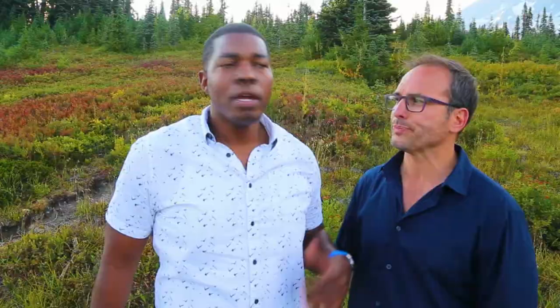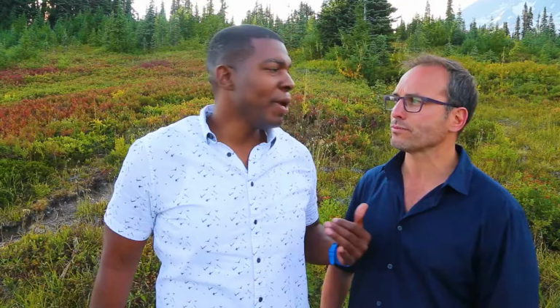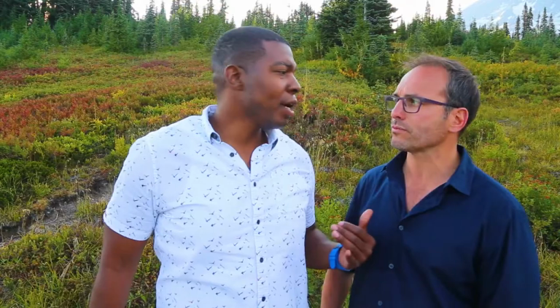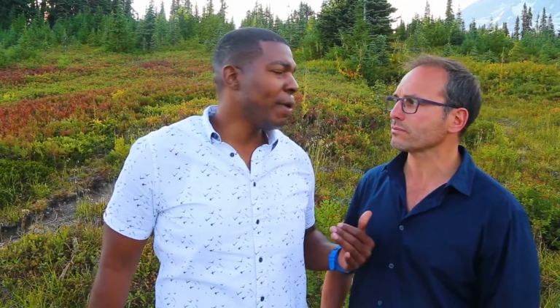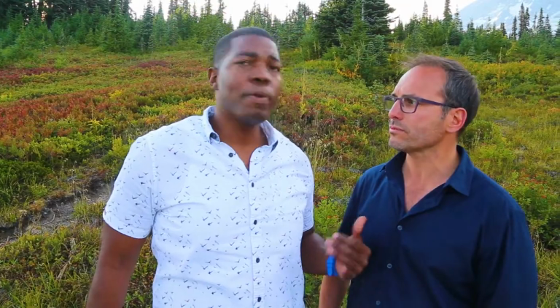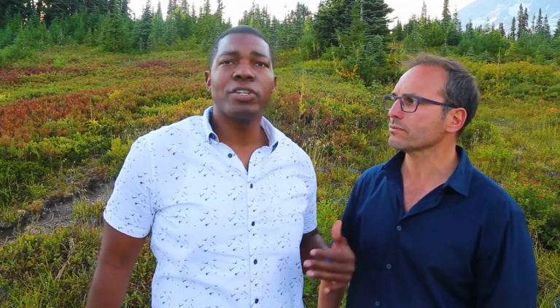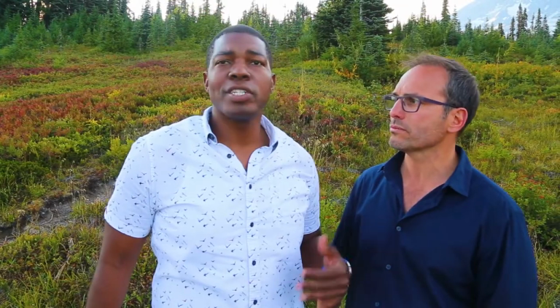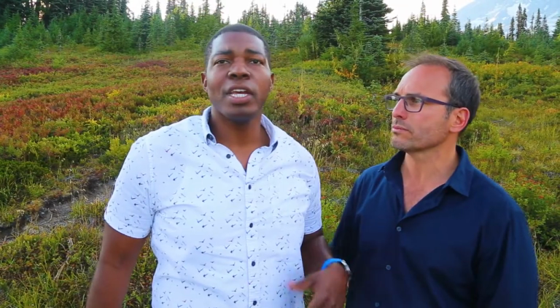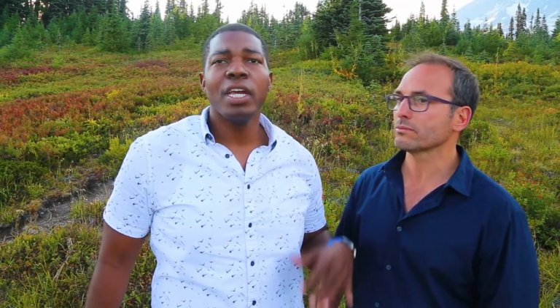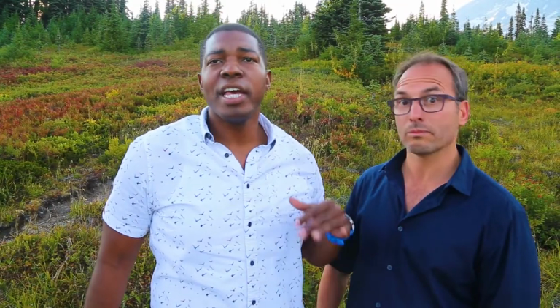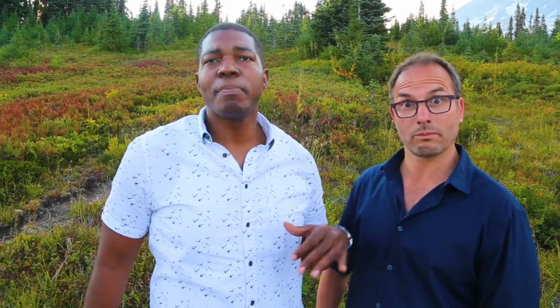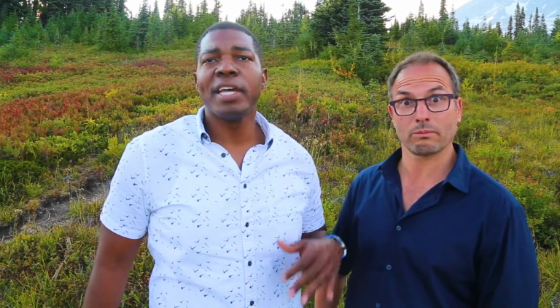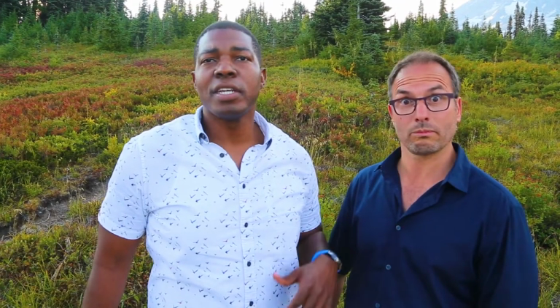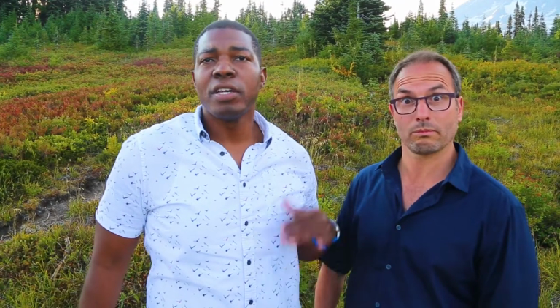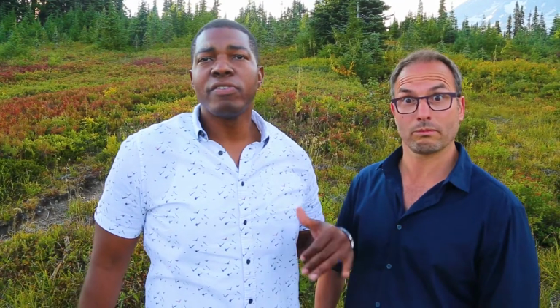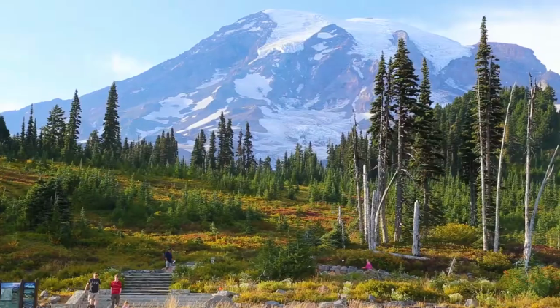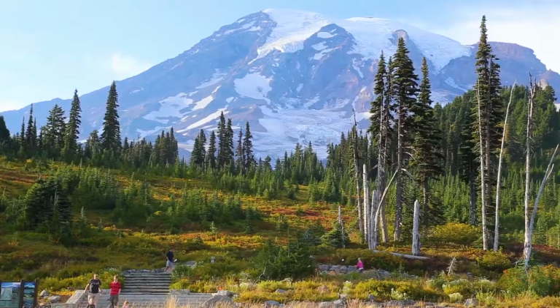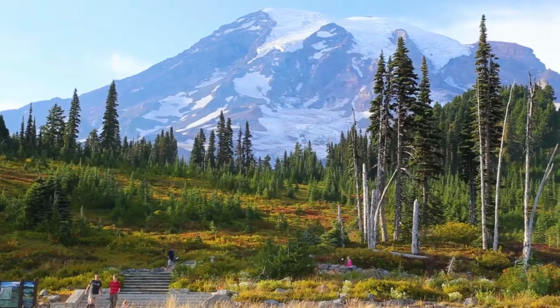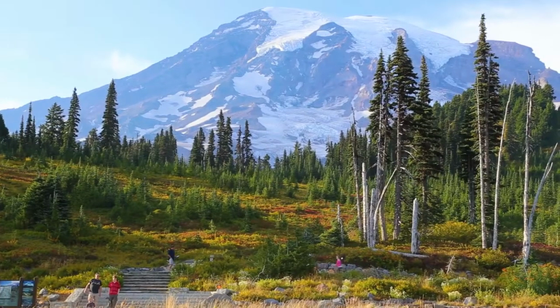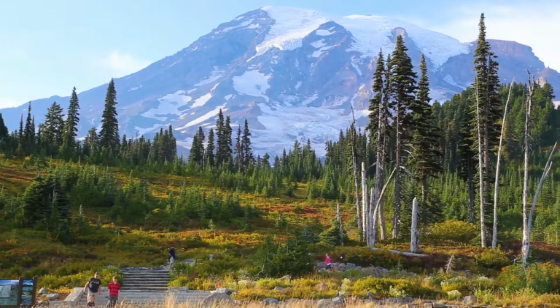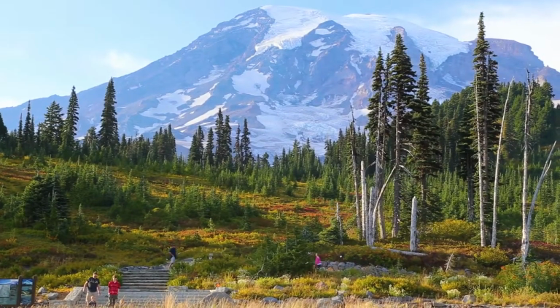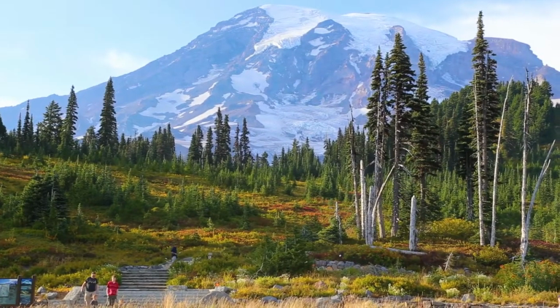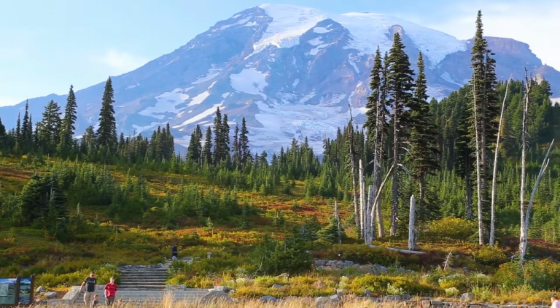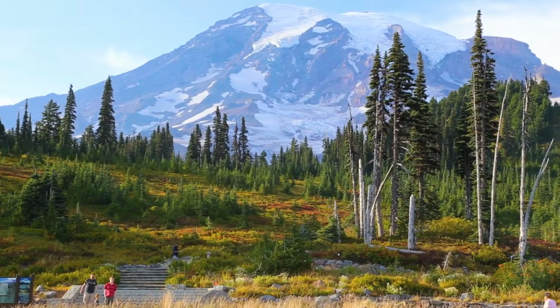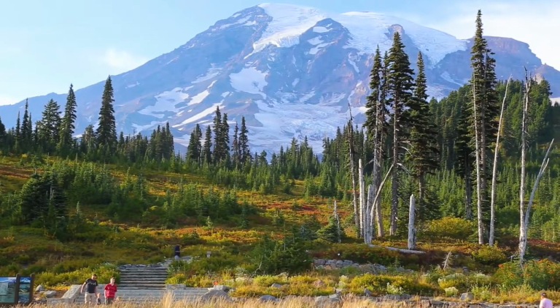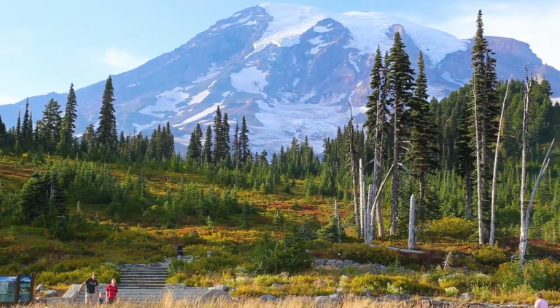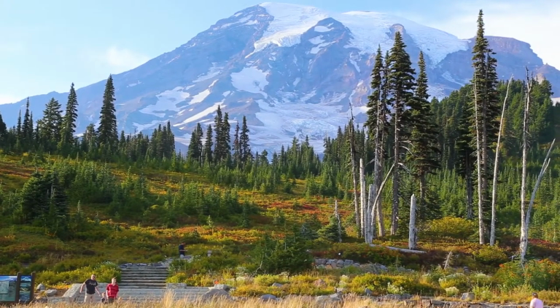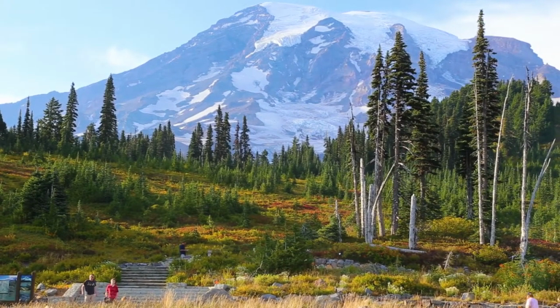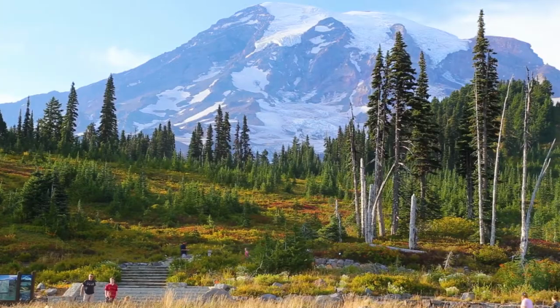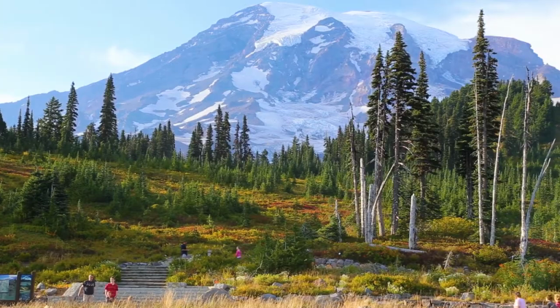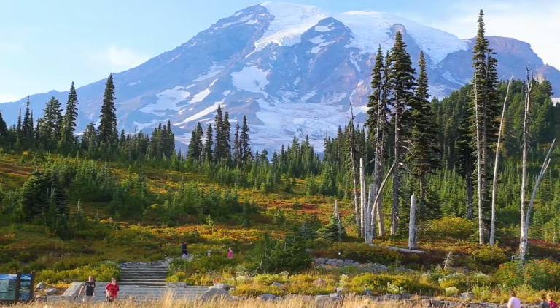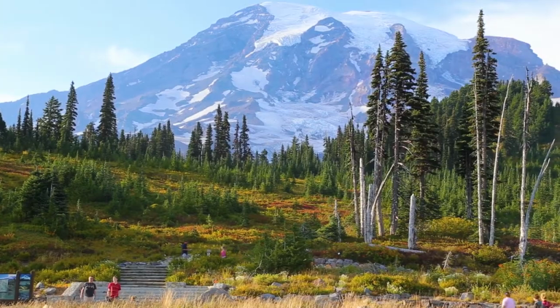Meeting good people here — as you can see, it's amazing. Right behind us we've got the mountain. You already know what it is: Mount Rainier.